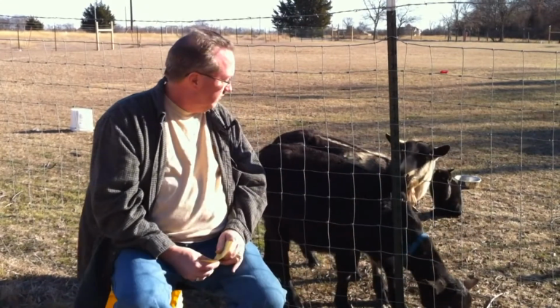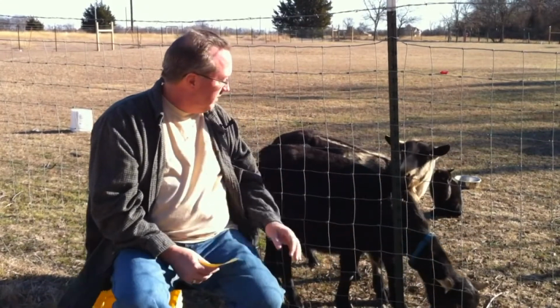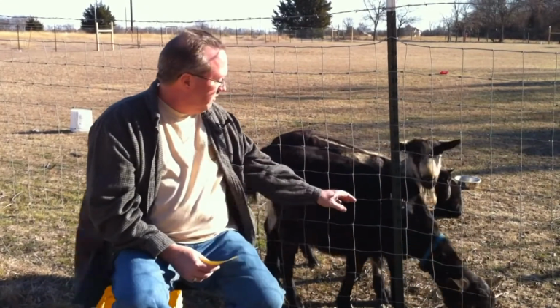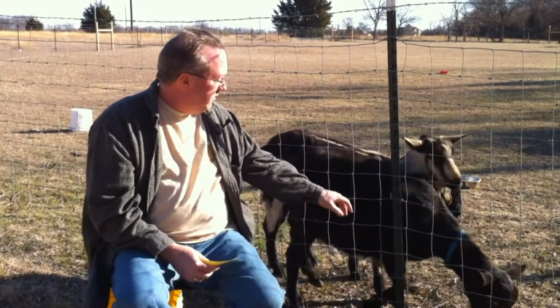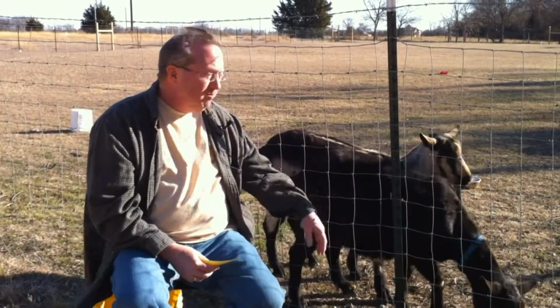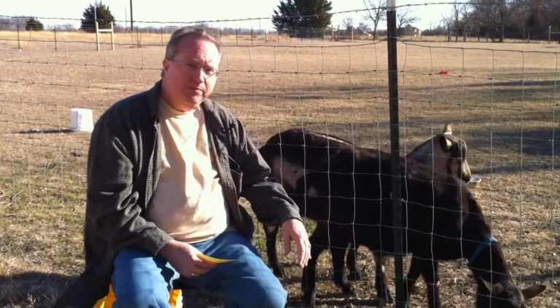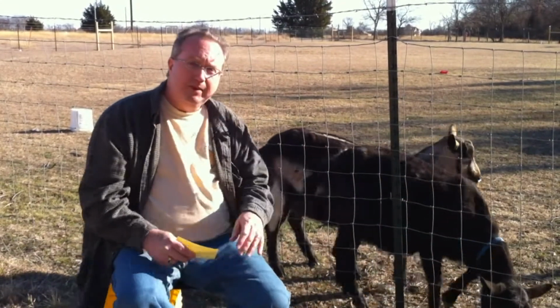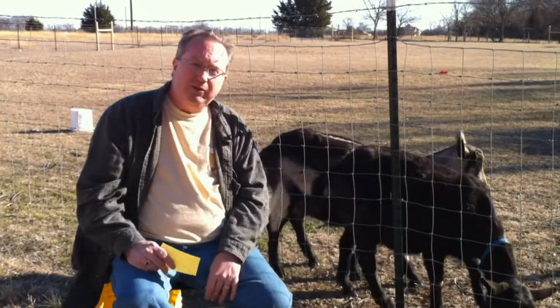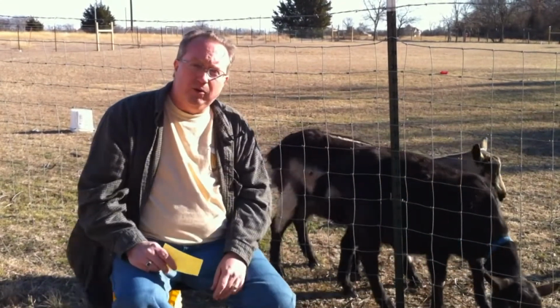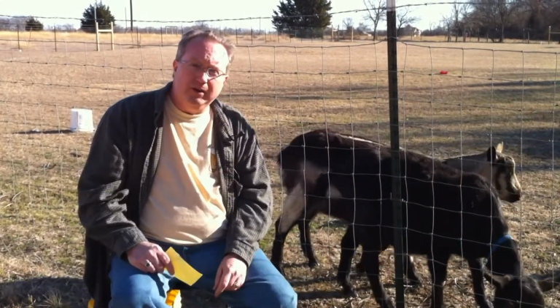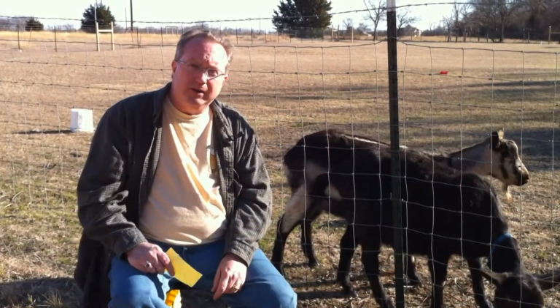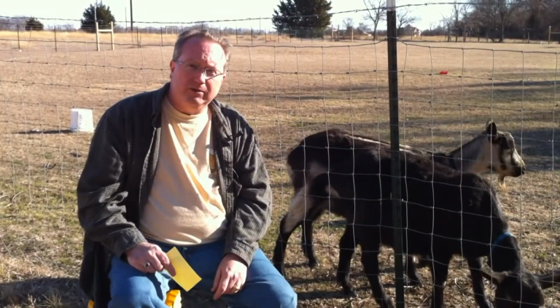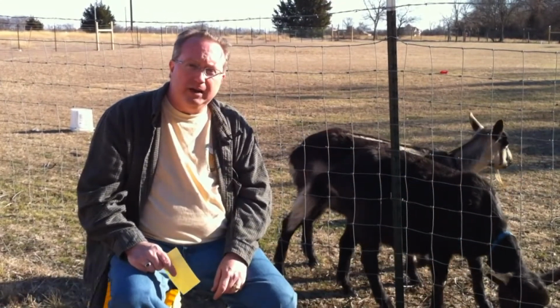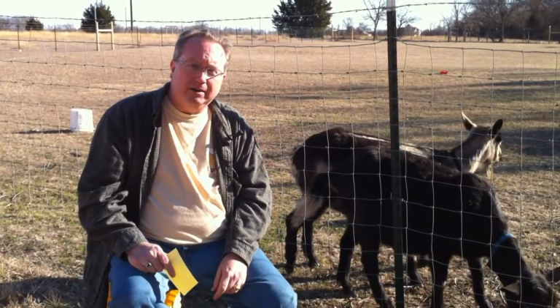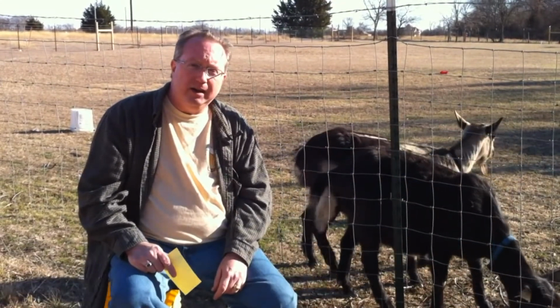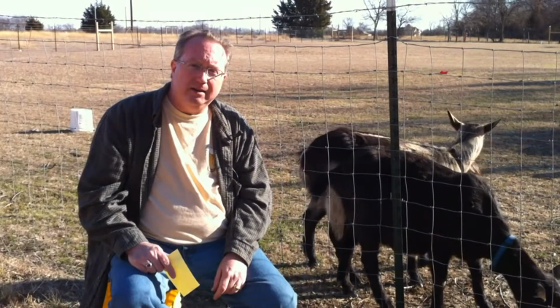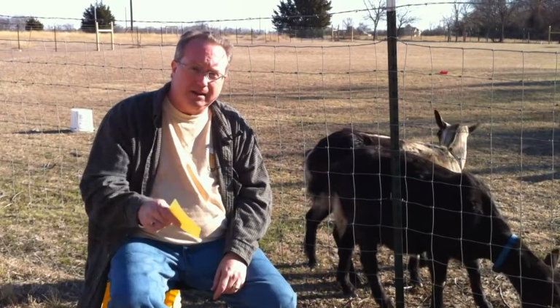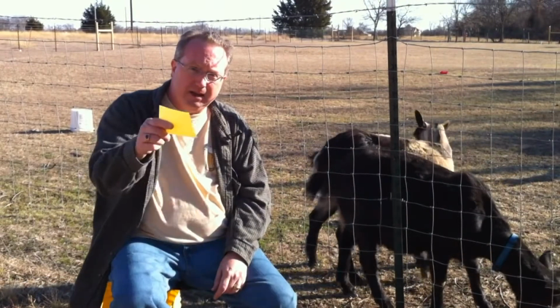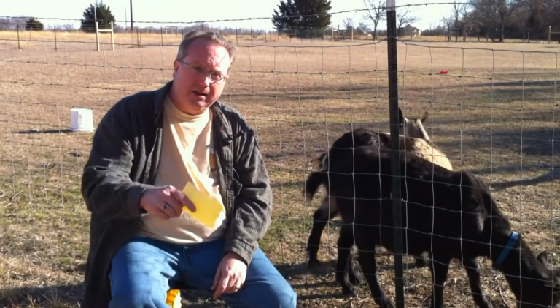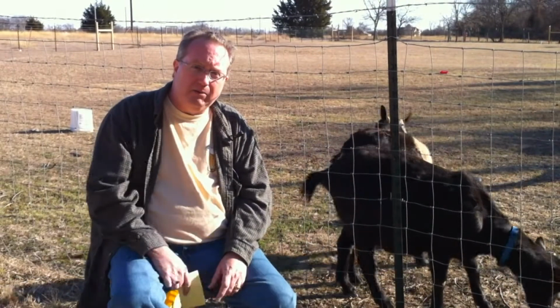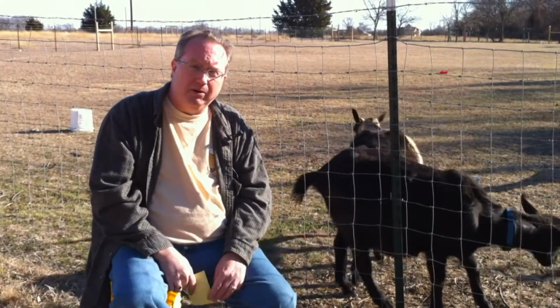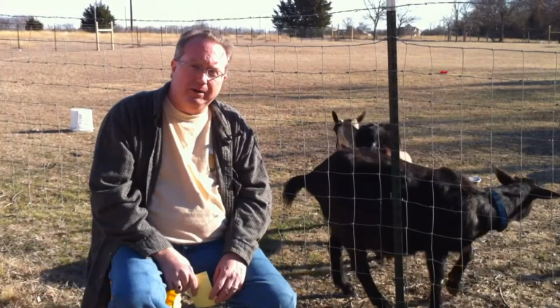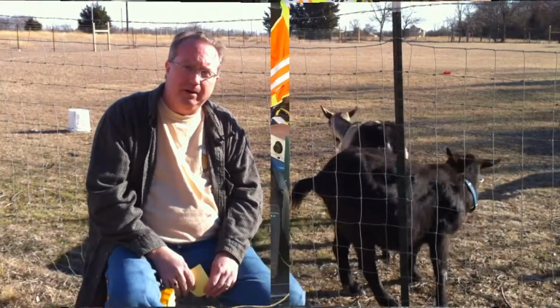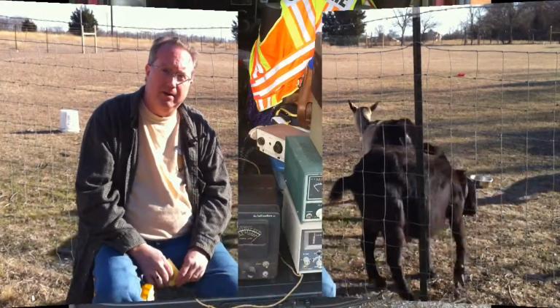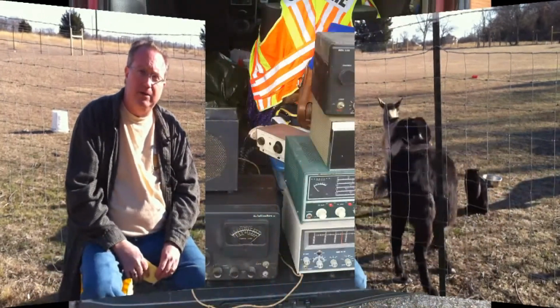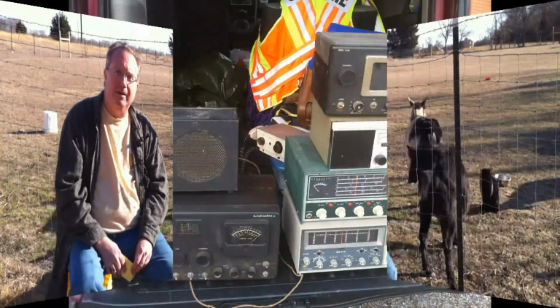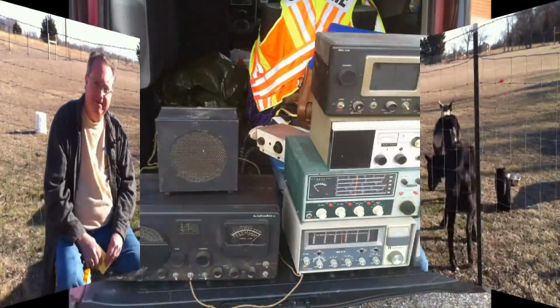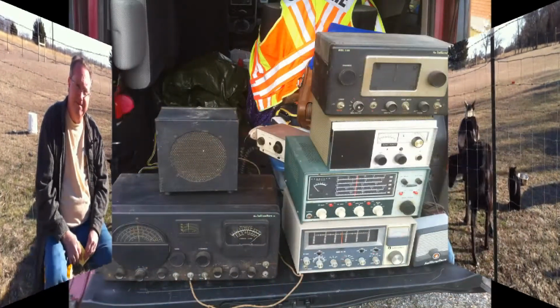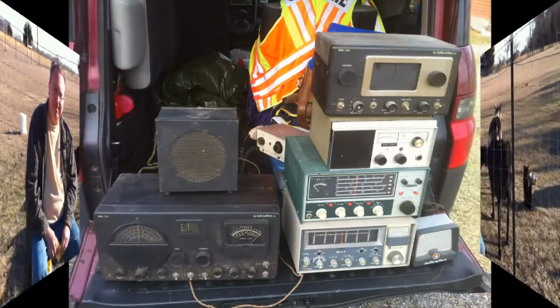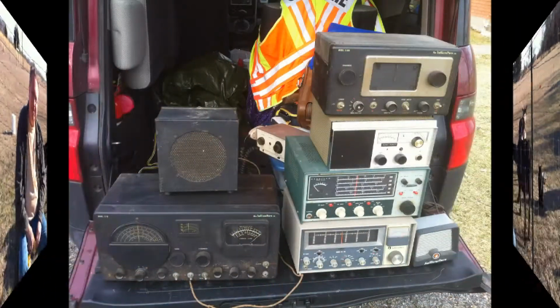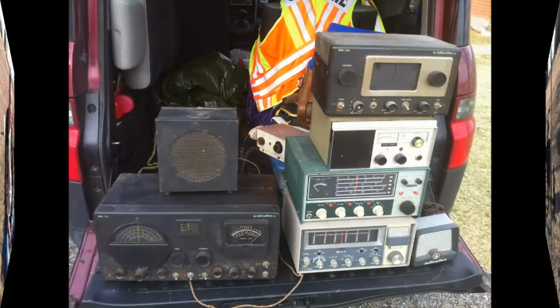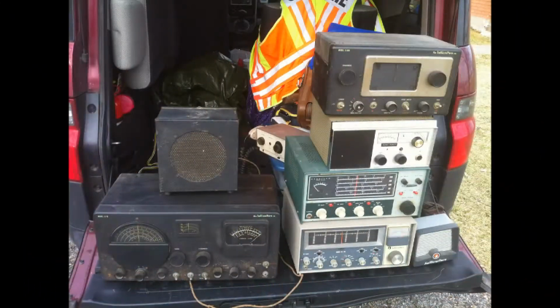So we're going to be here. This is George, N0JRJ. Let's take a look at what we're going to do here this year. OK, let's go.